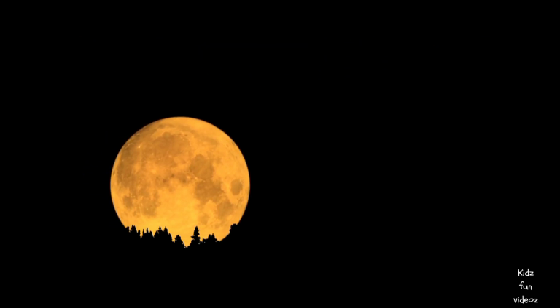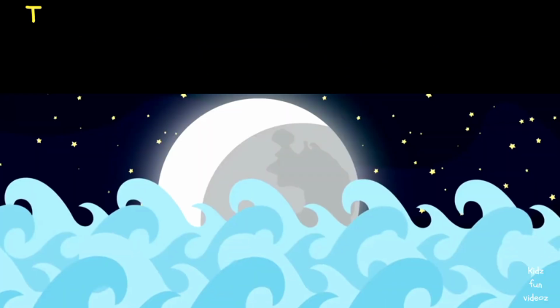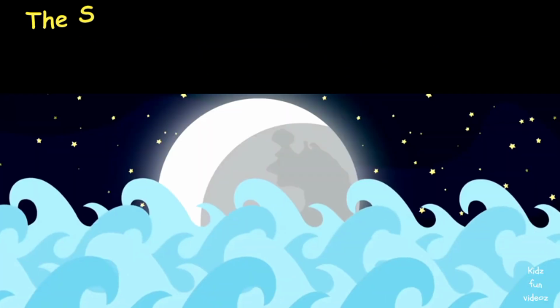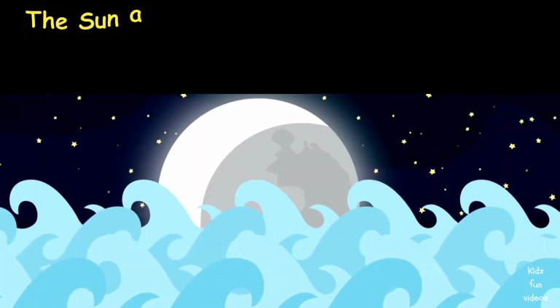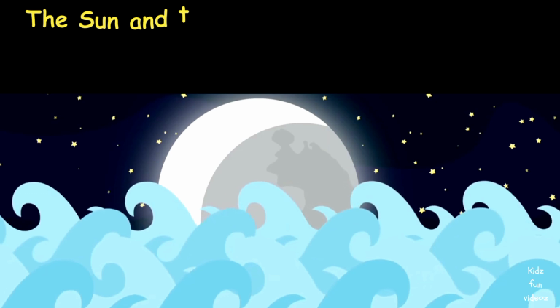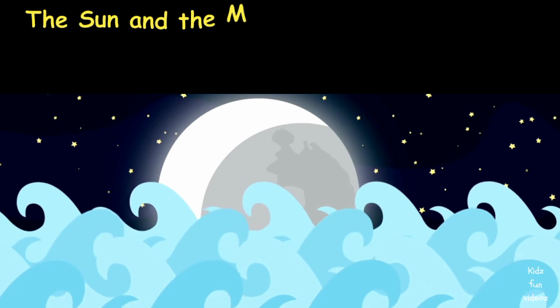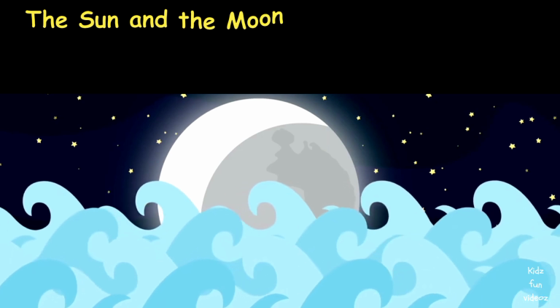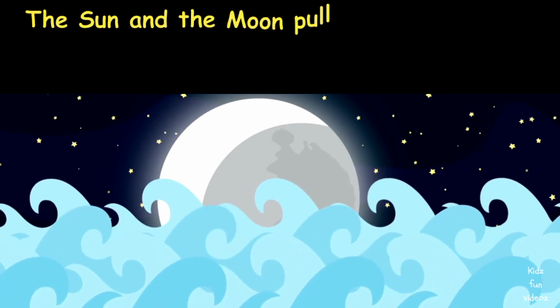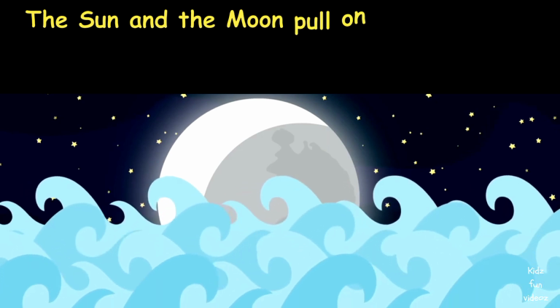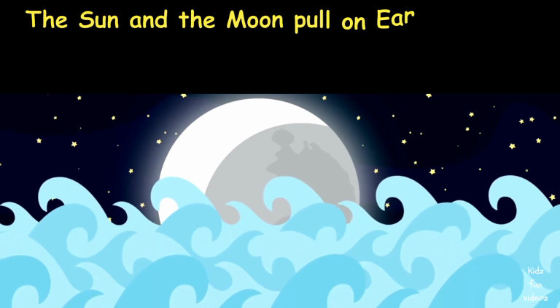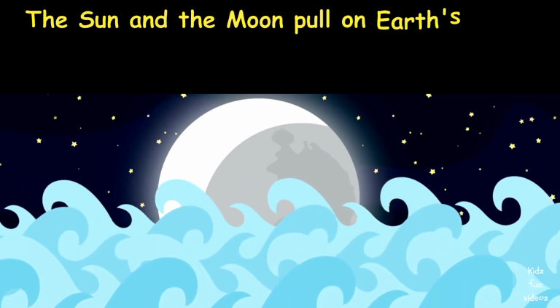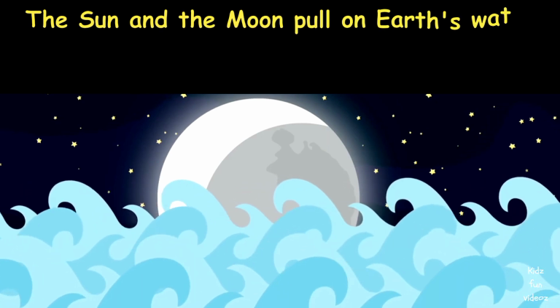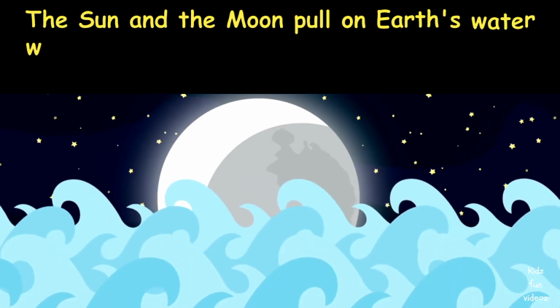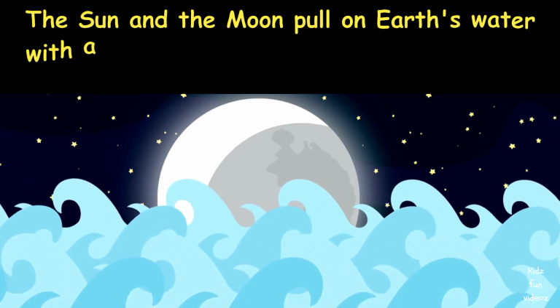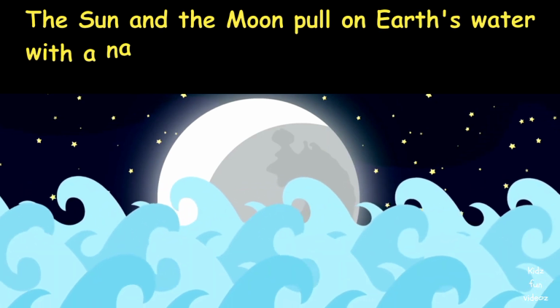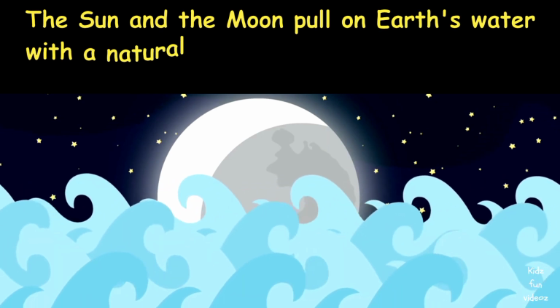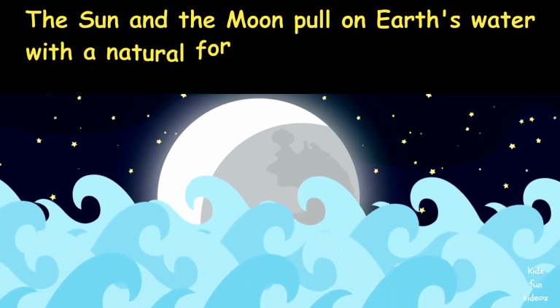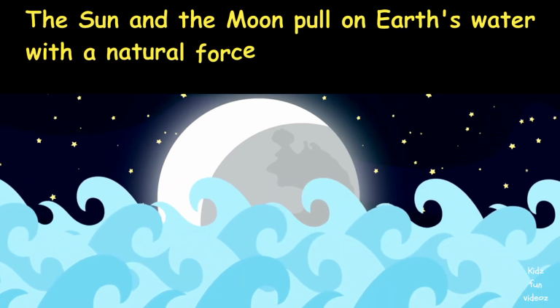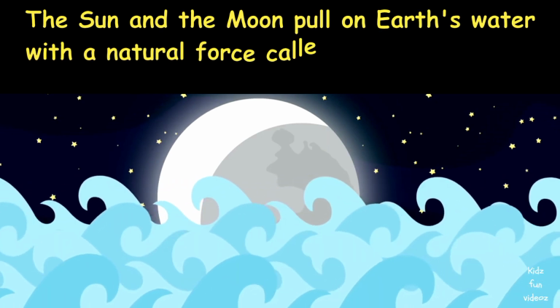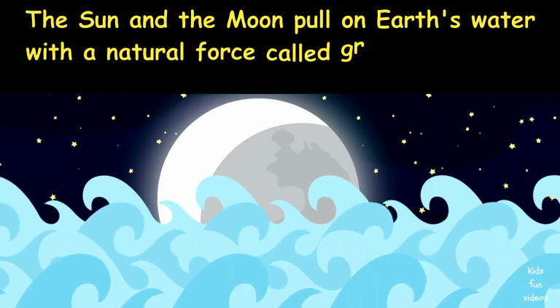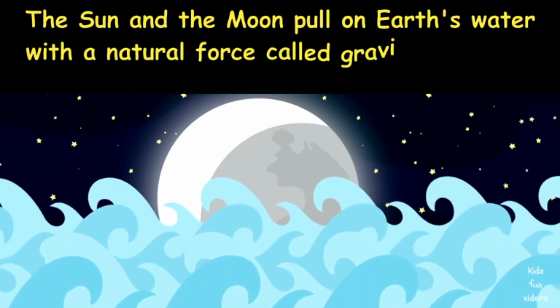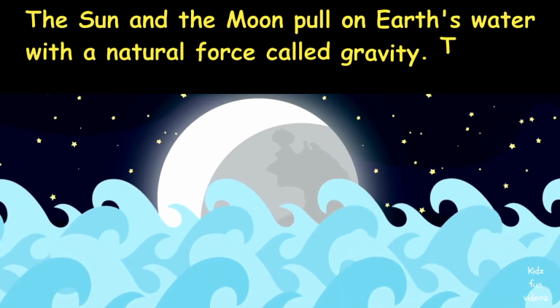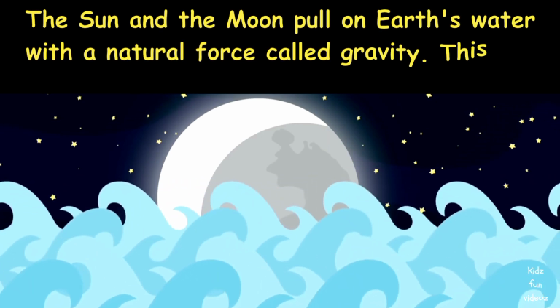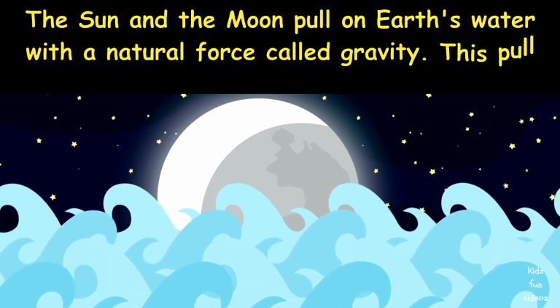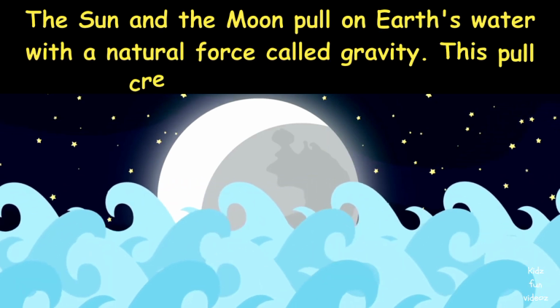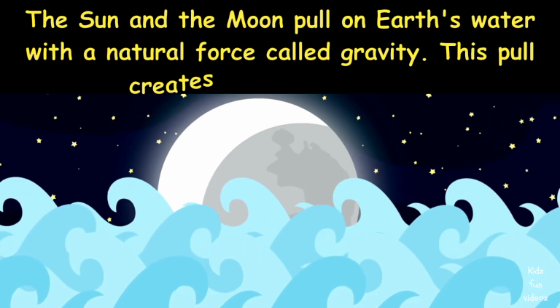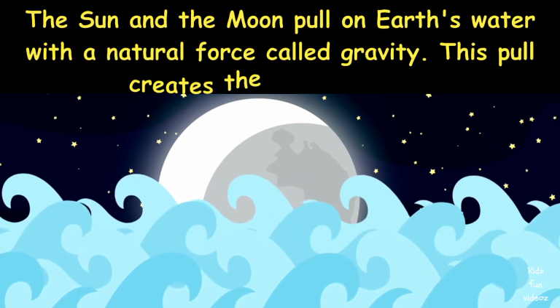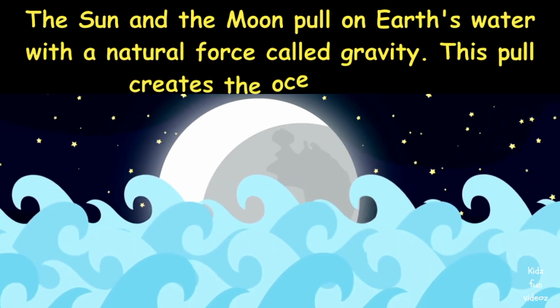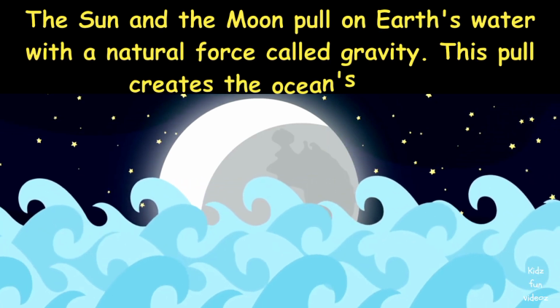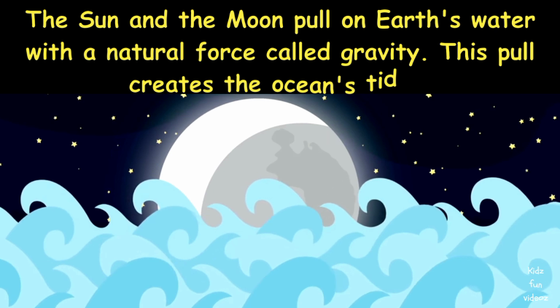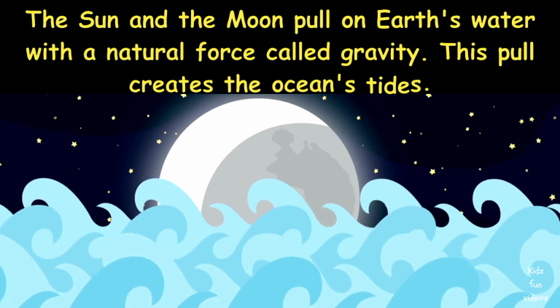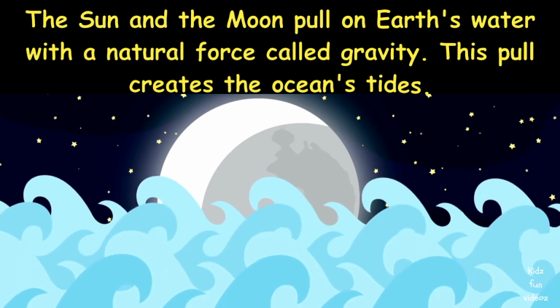The sun and the moon pull on Earth's water with a natural force called gravity. This pull creates the ocean's tides.